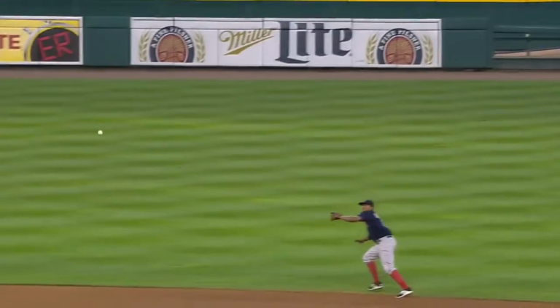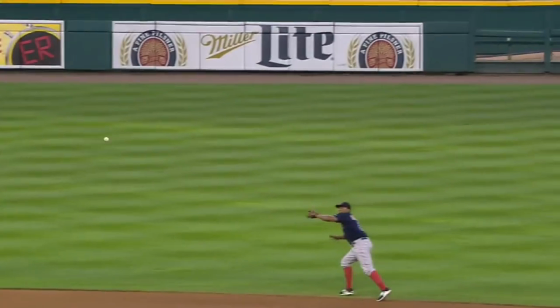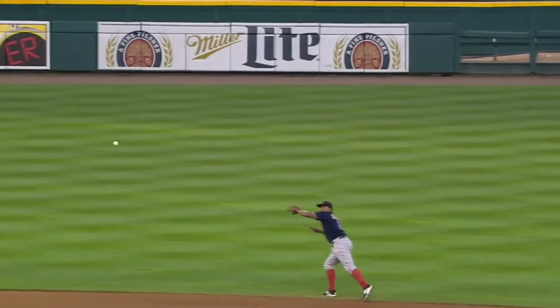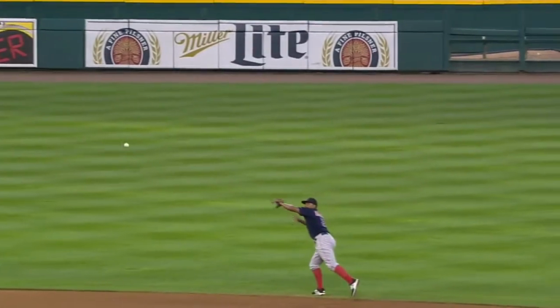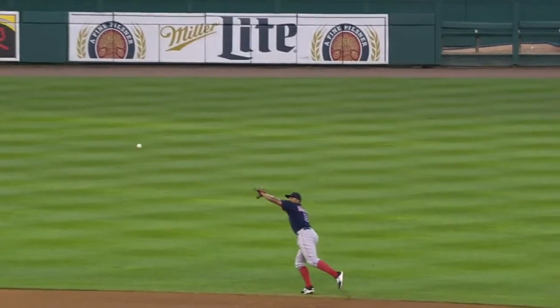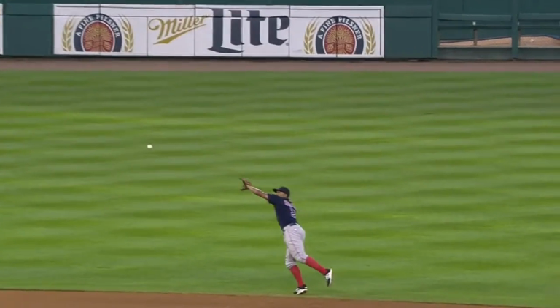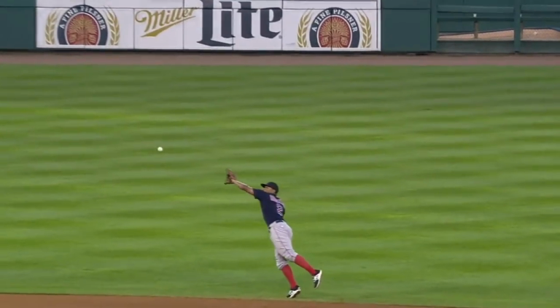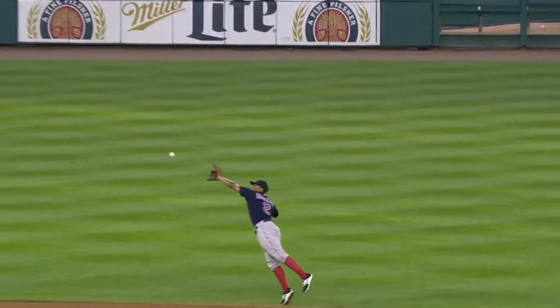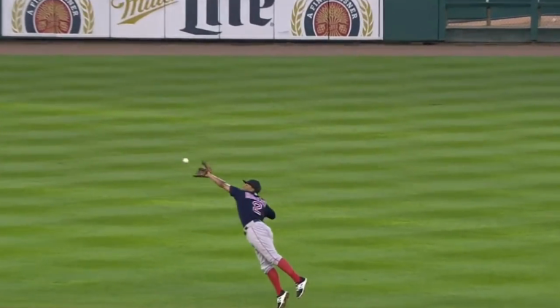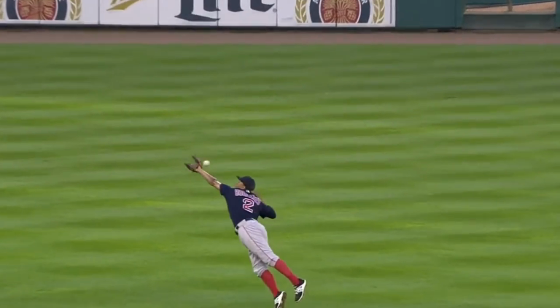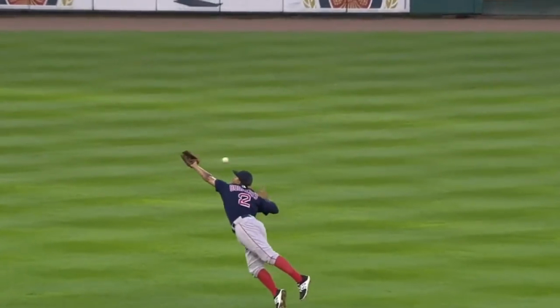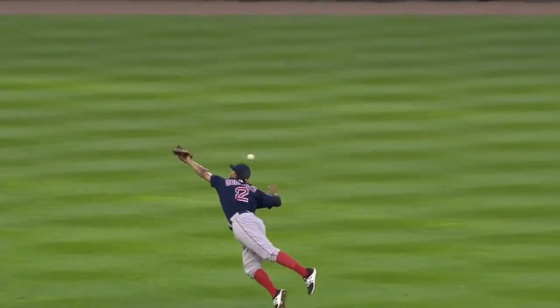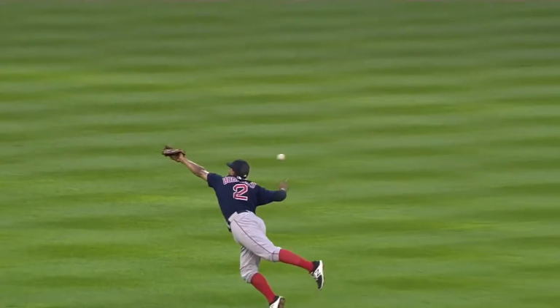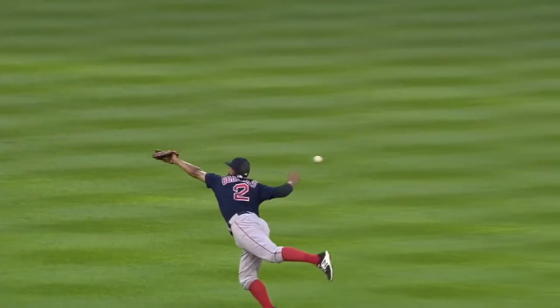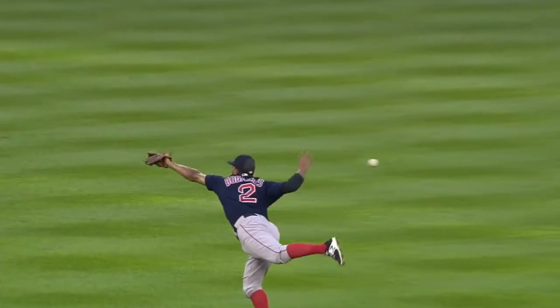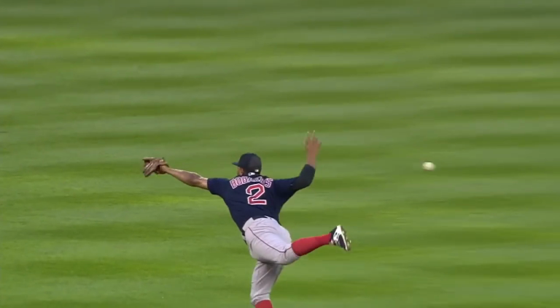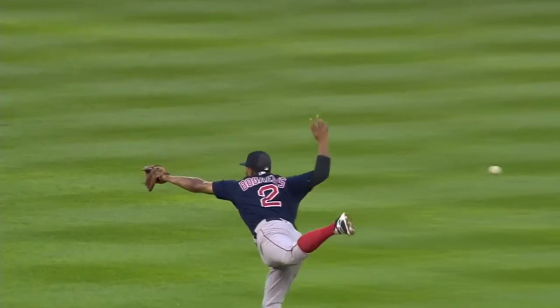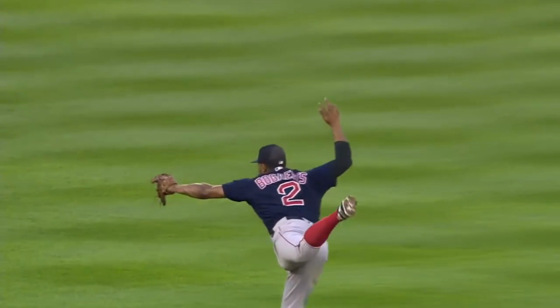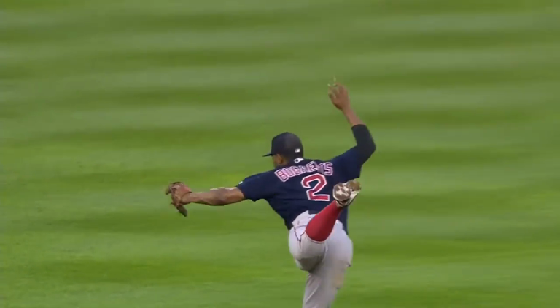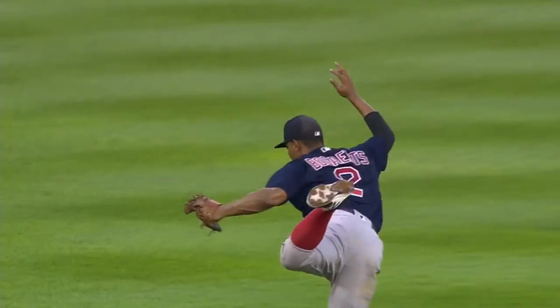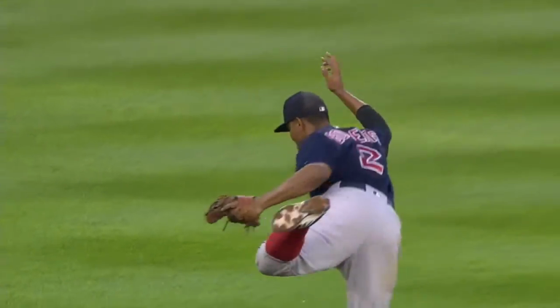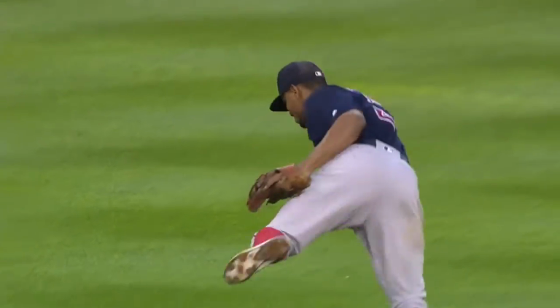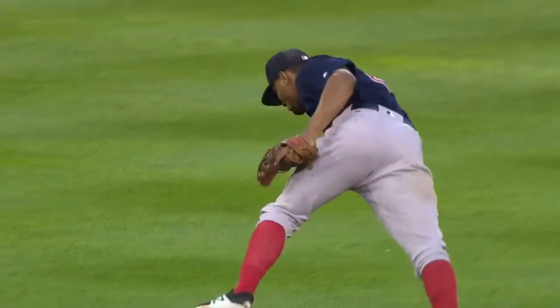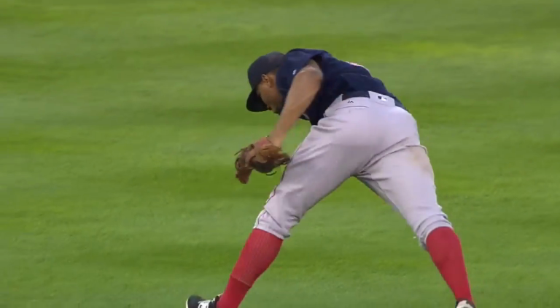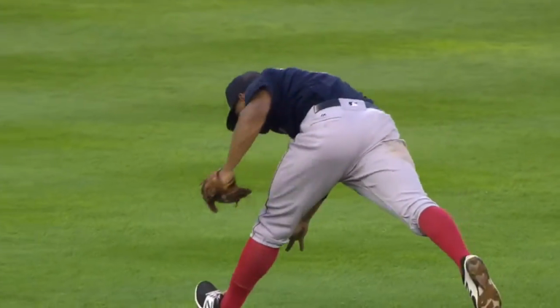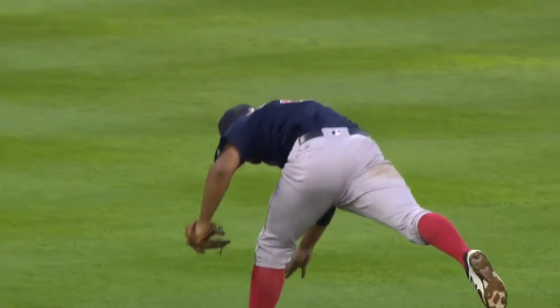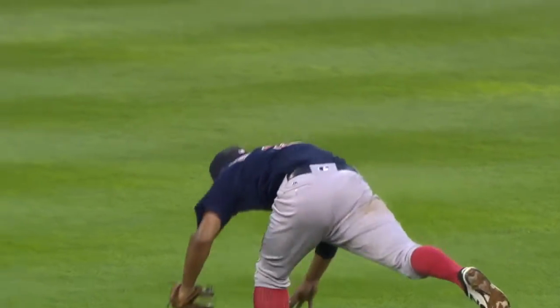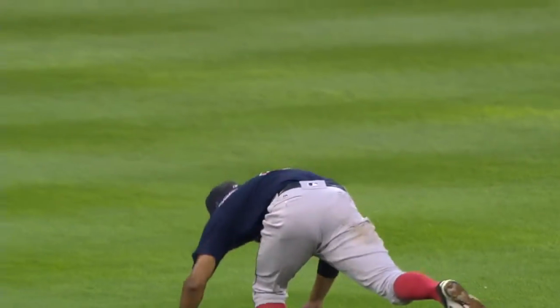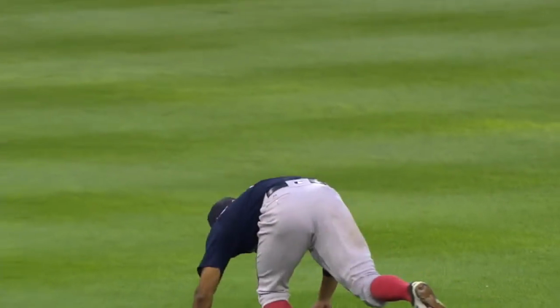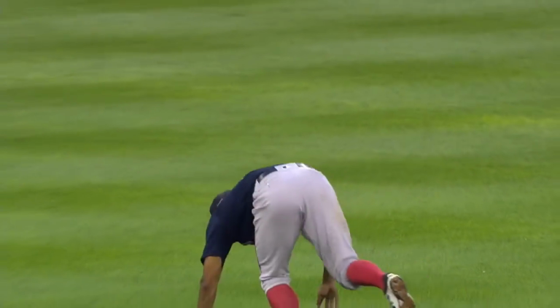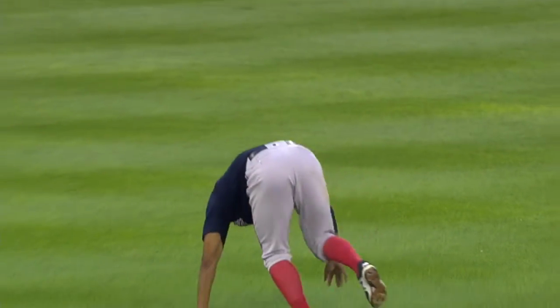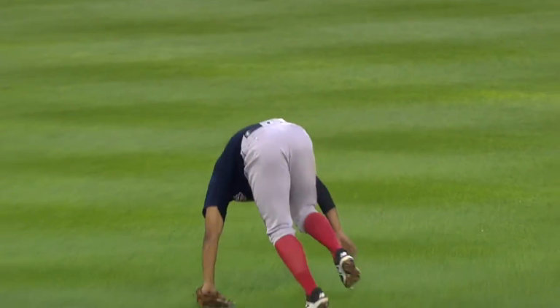Yeah, and he'd seen the breaking ball, the fastball, and then they tried to trick him with the changeup.